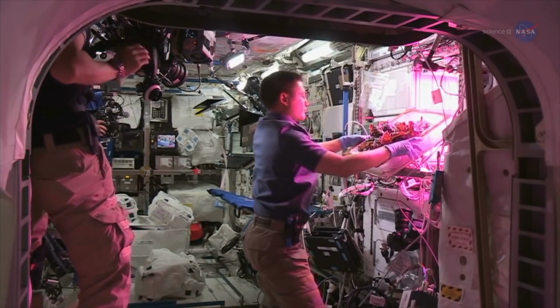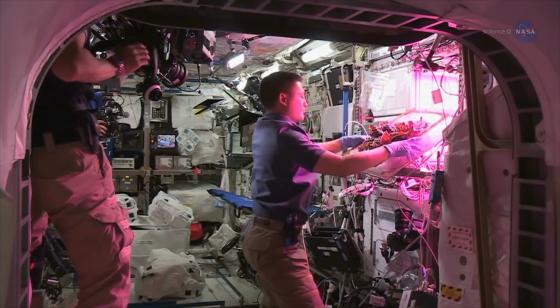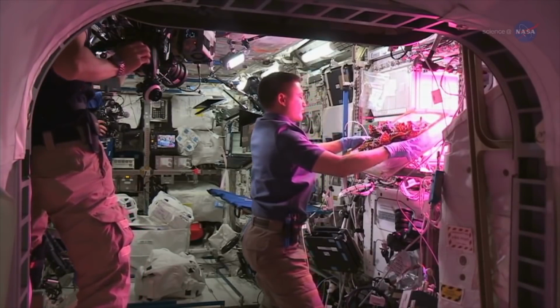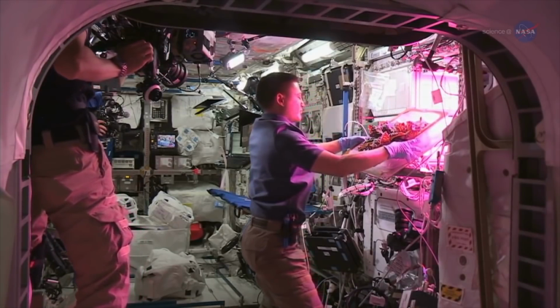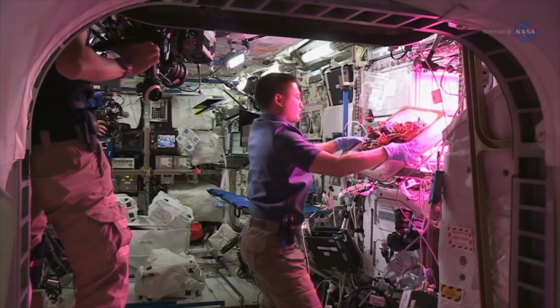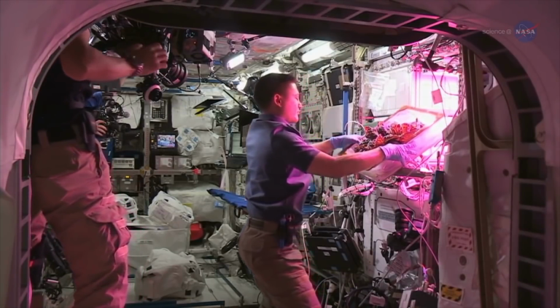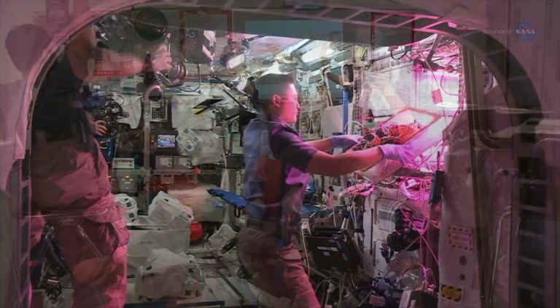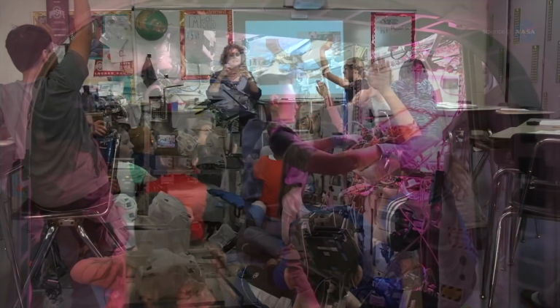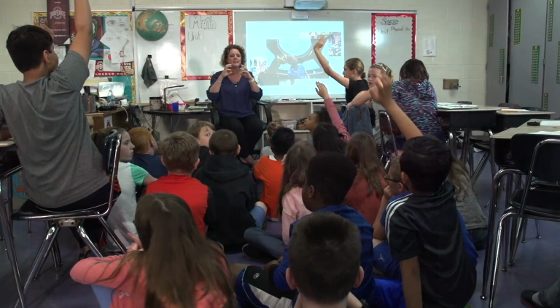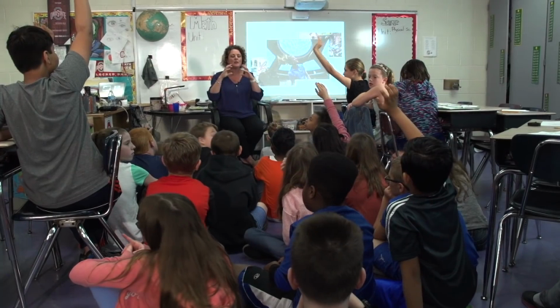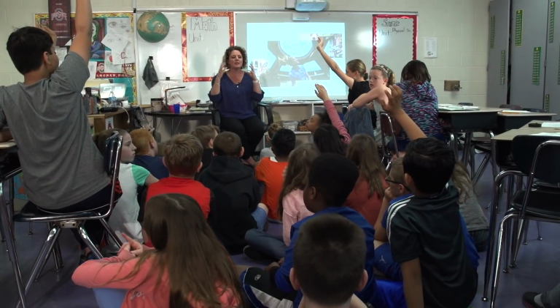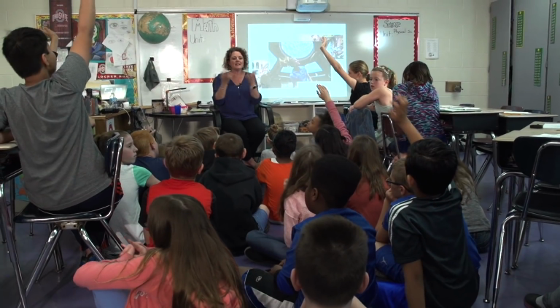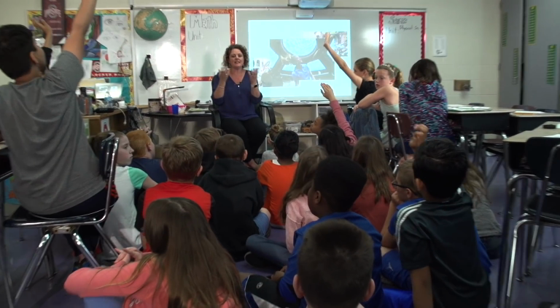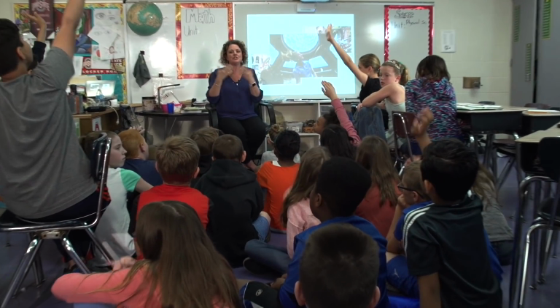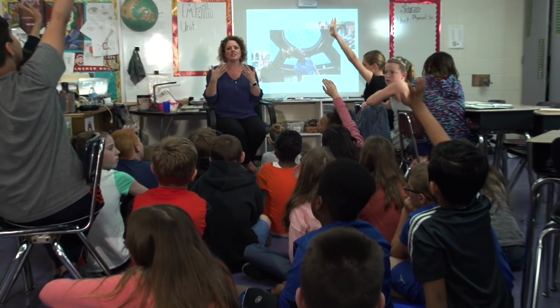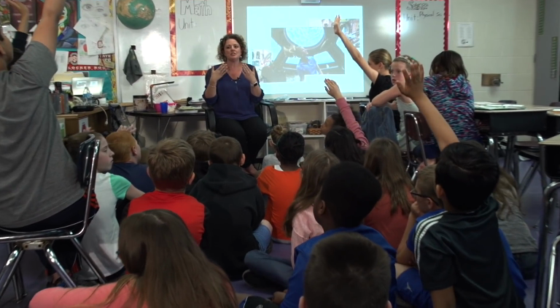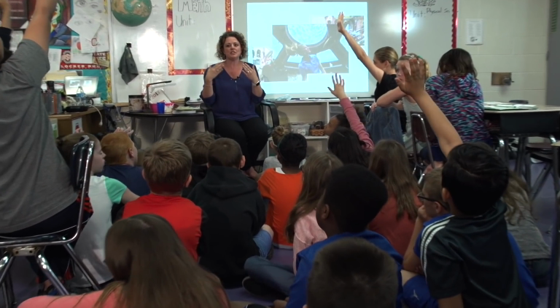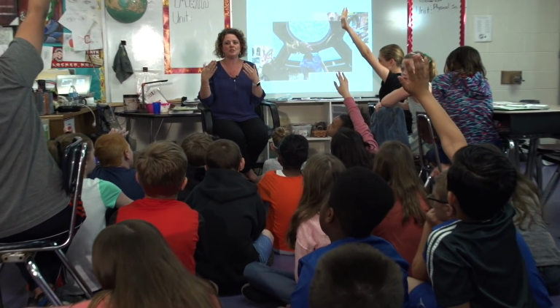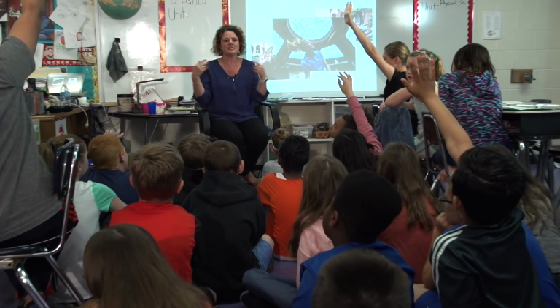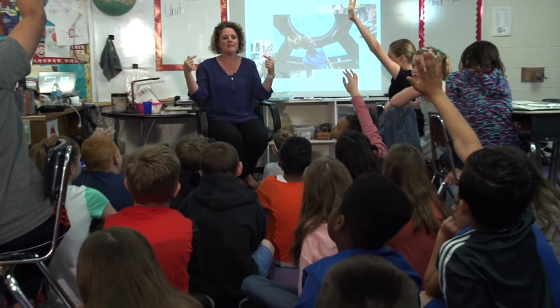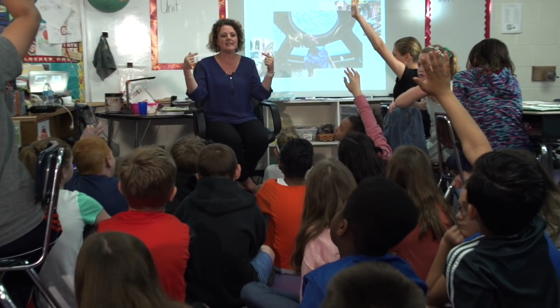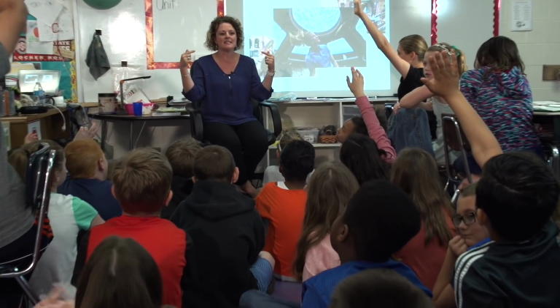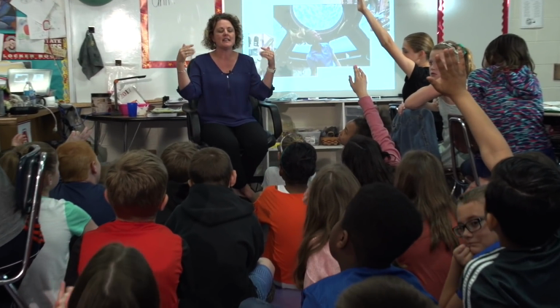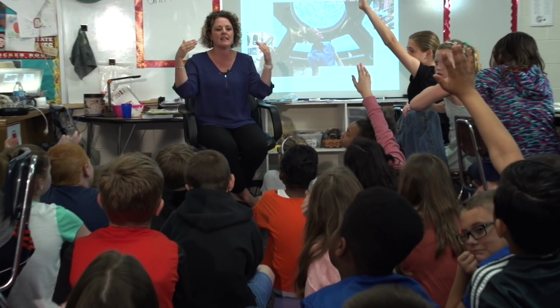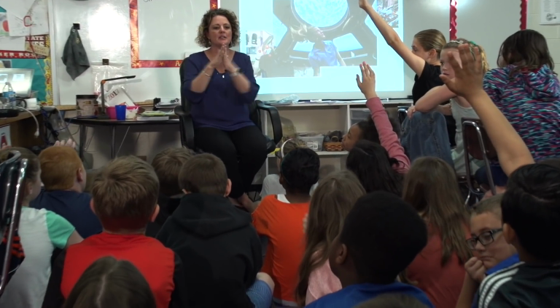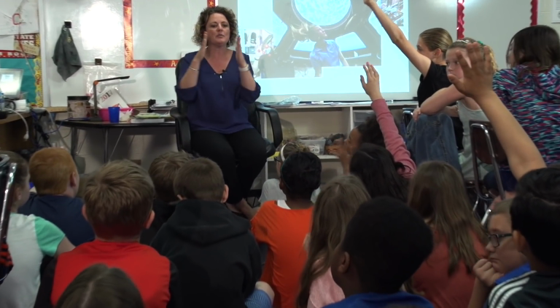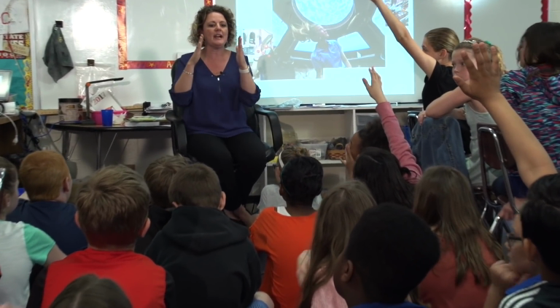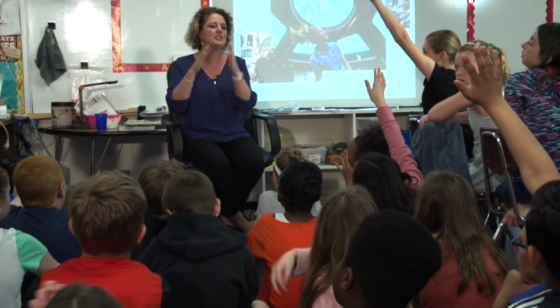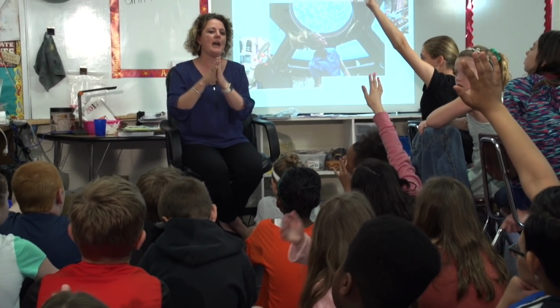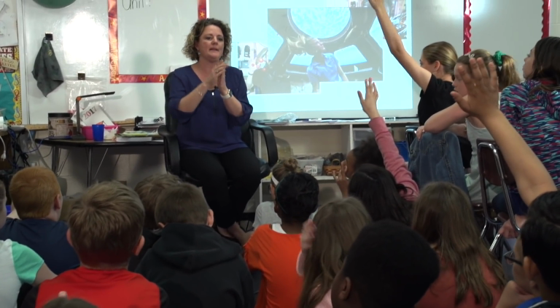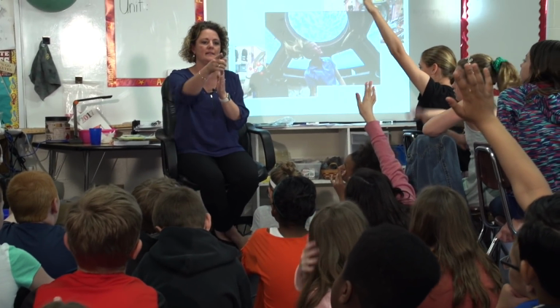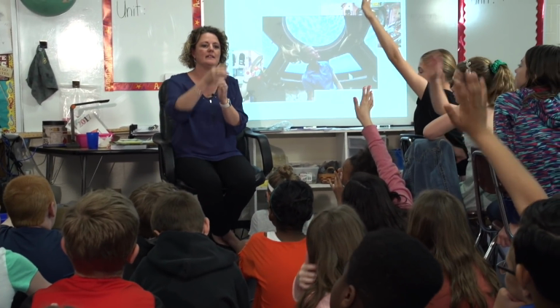To elaborate, the teacher asks the students to use what they've learned to brainstorm designs for a greenhouse on Mars.